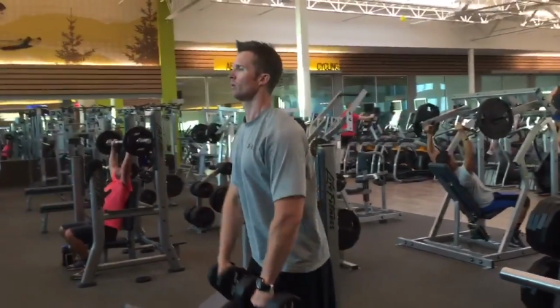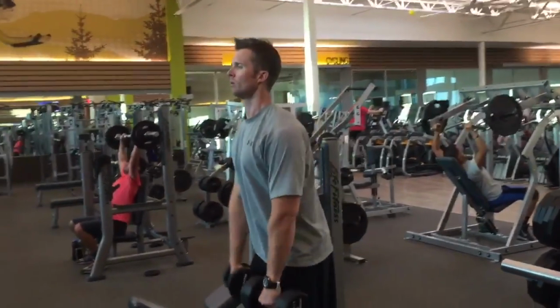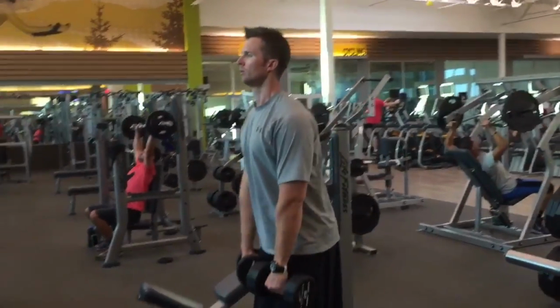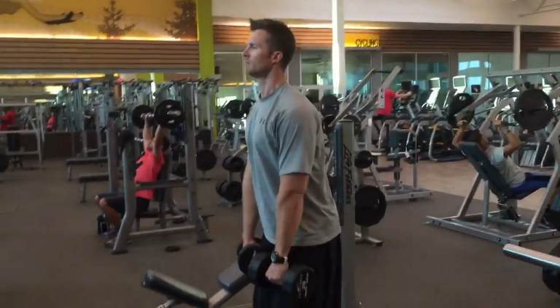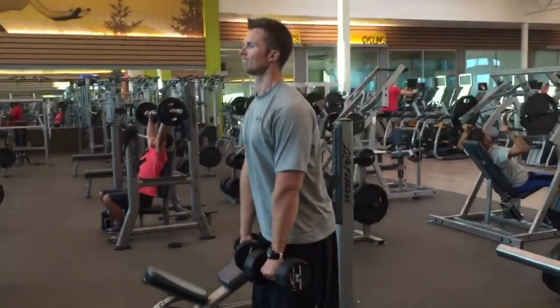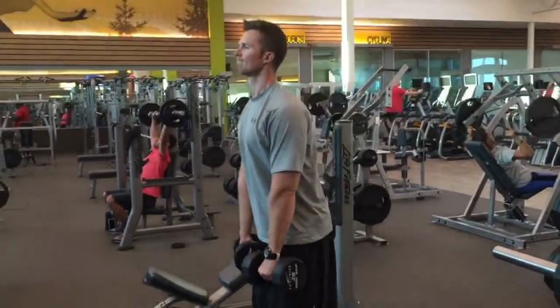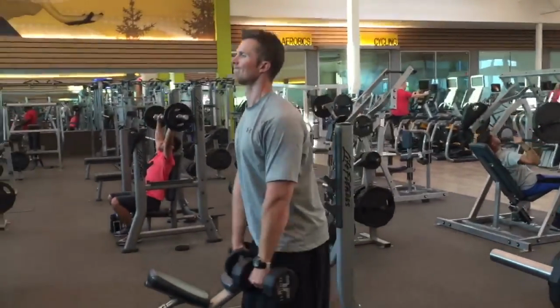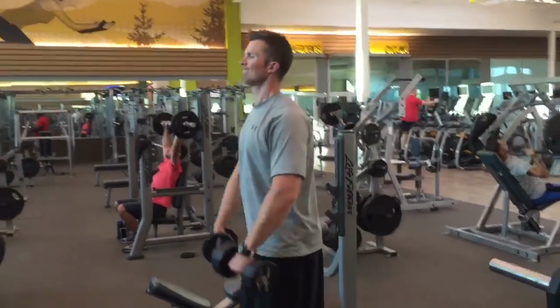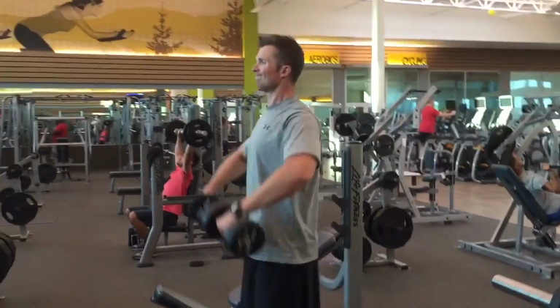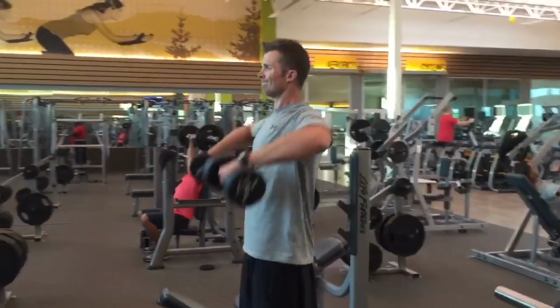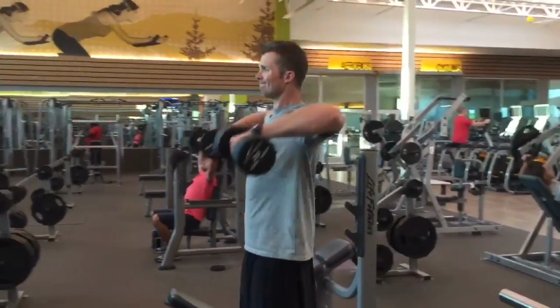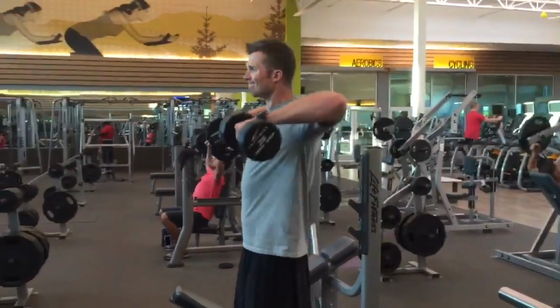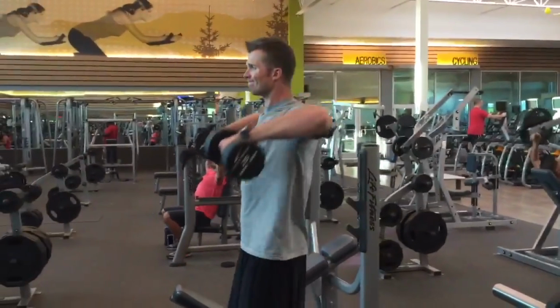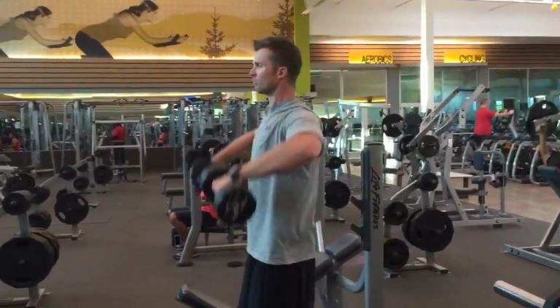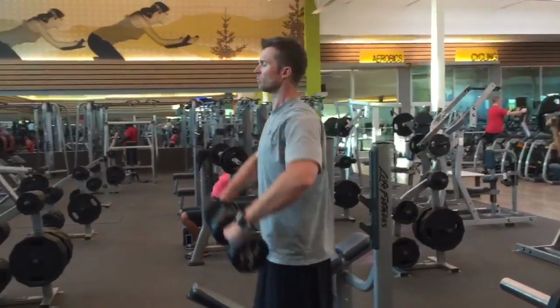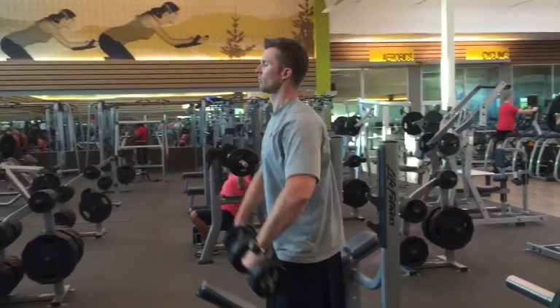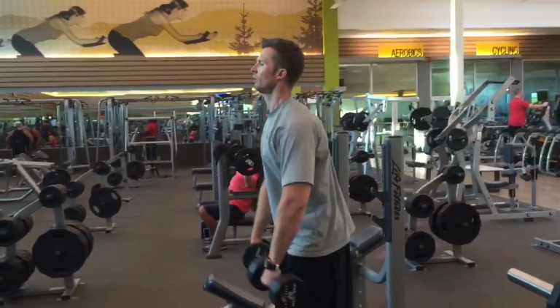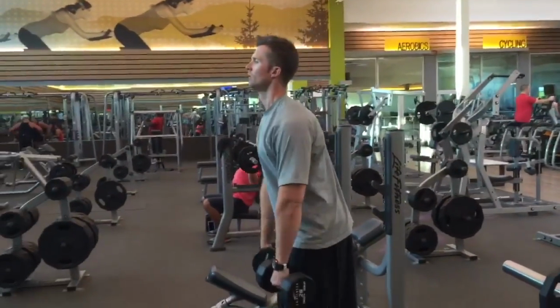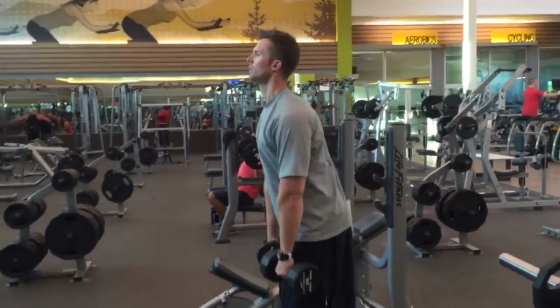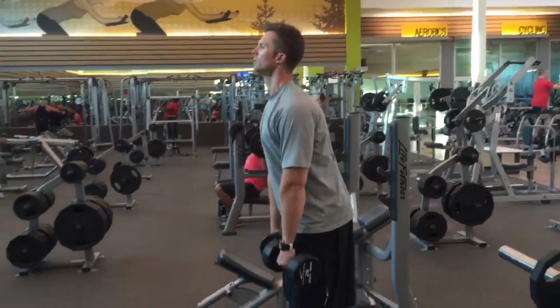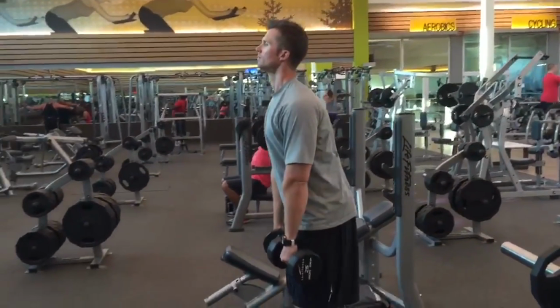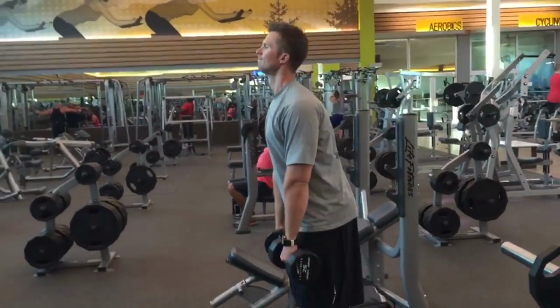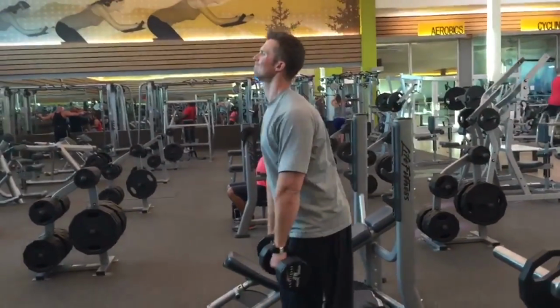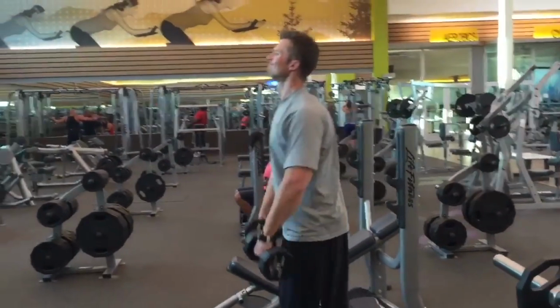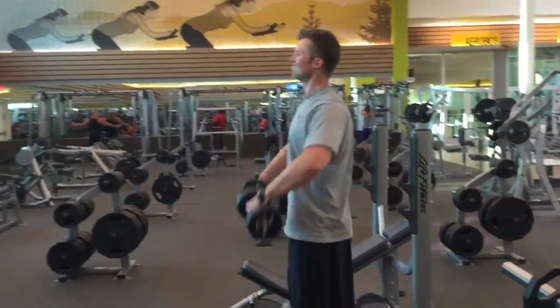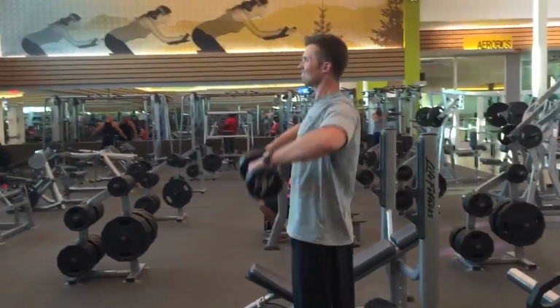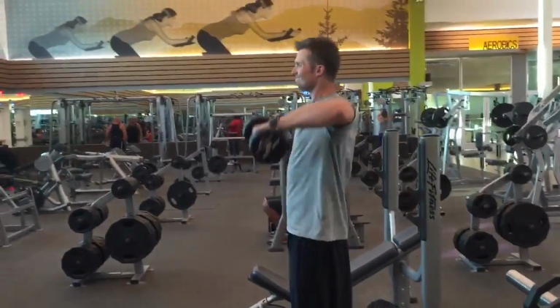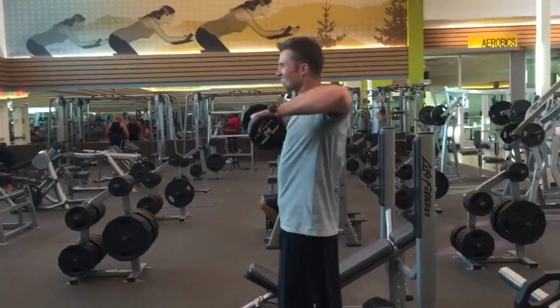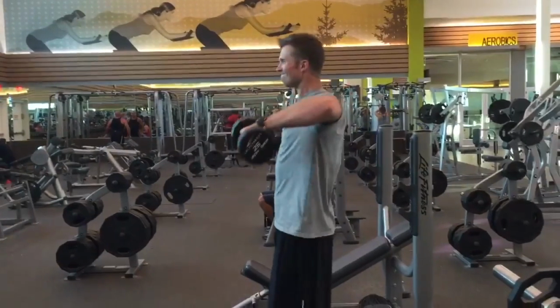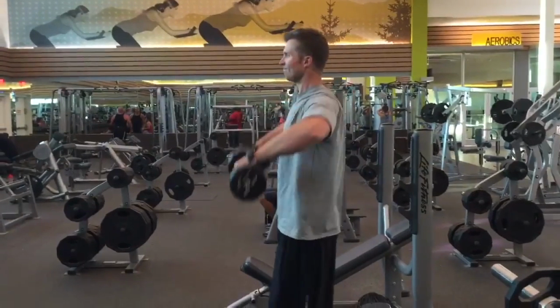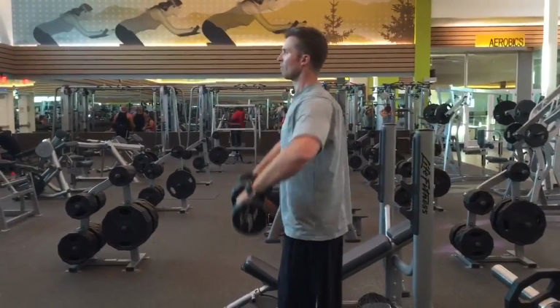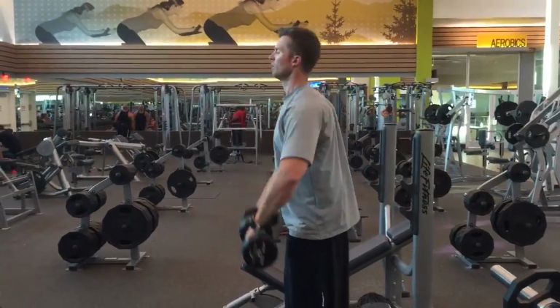Keep a straight line from your shoulder to your elbow, and don't let the elbows go above your shoulders.